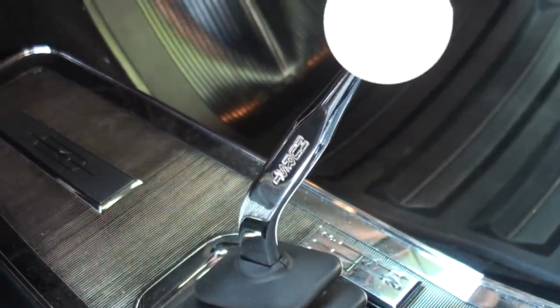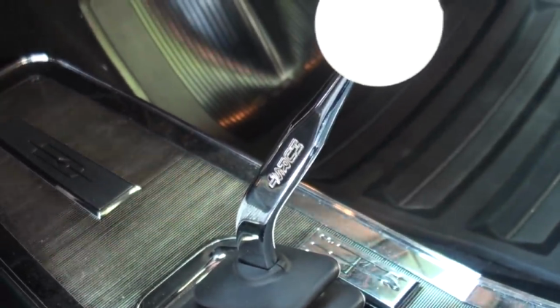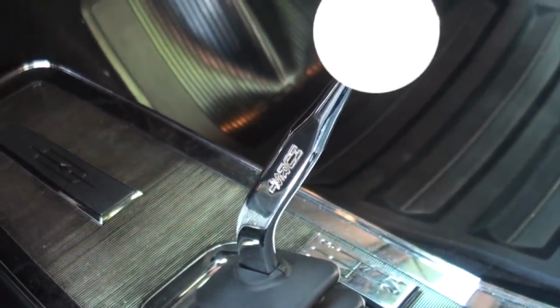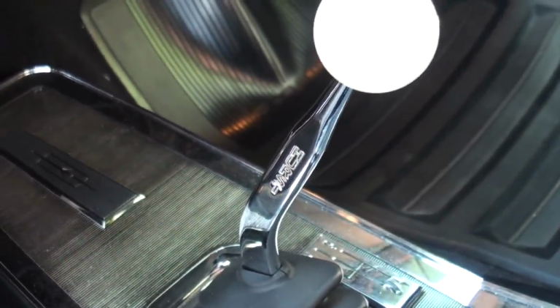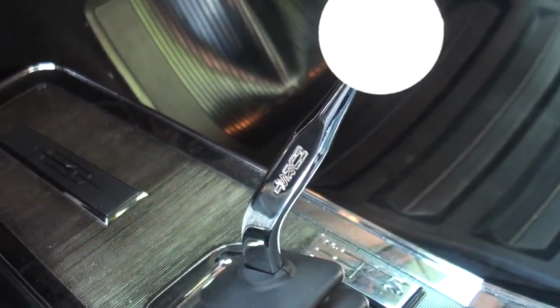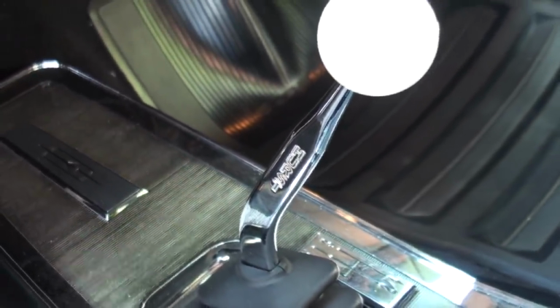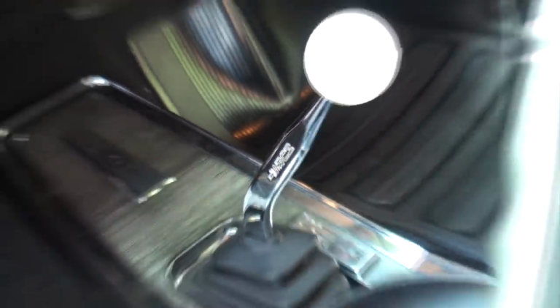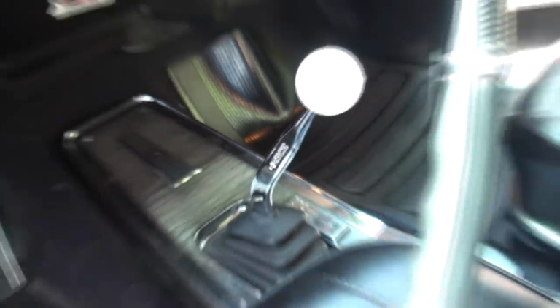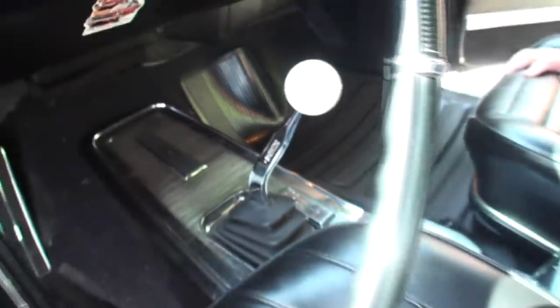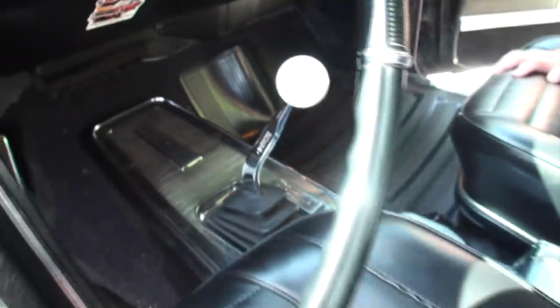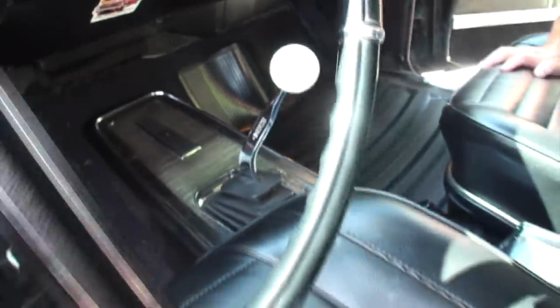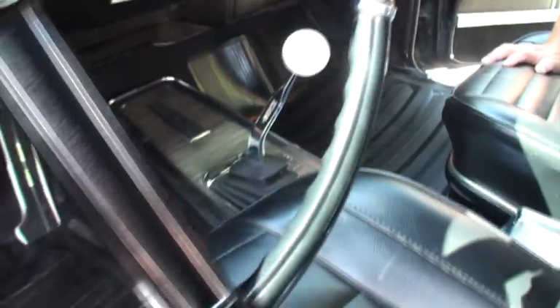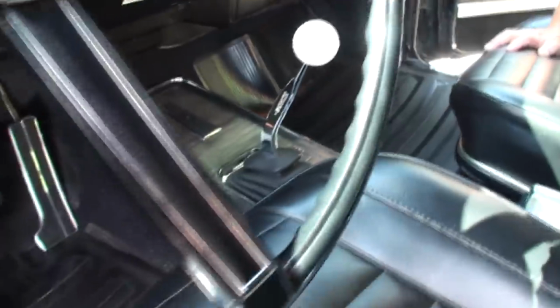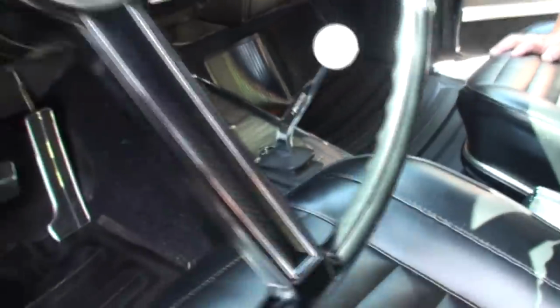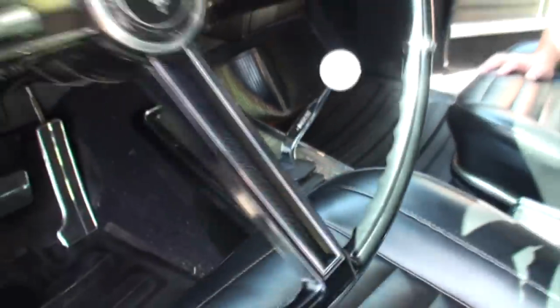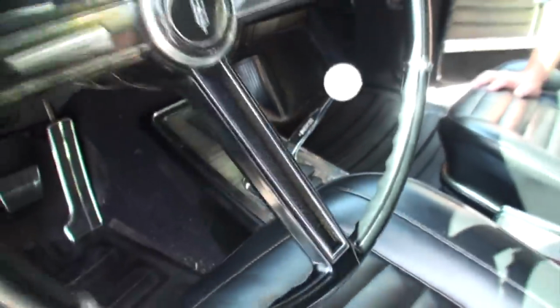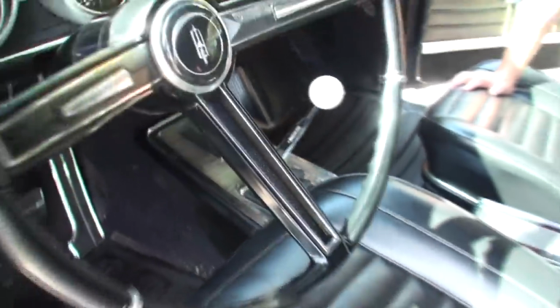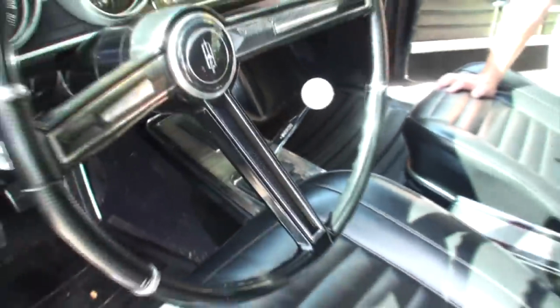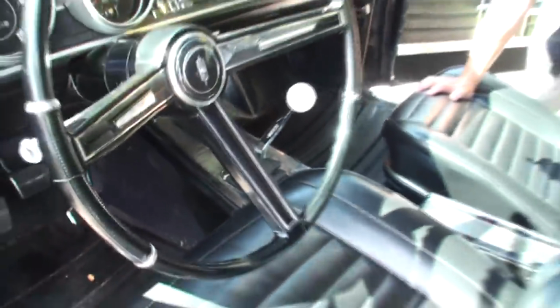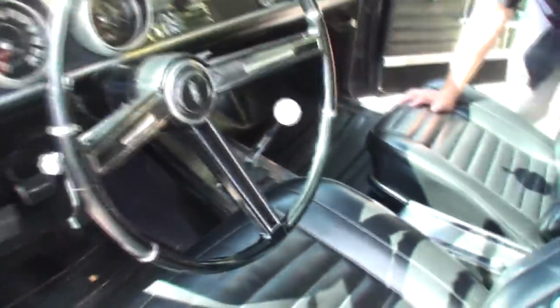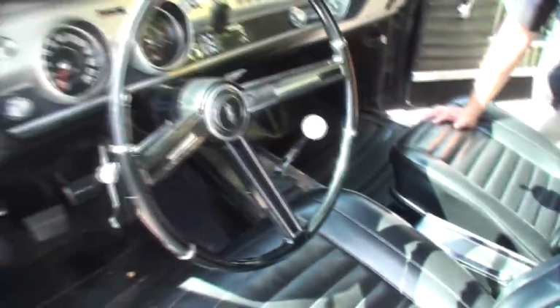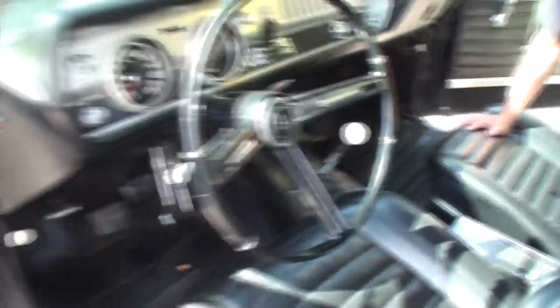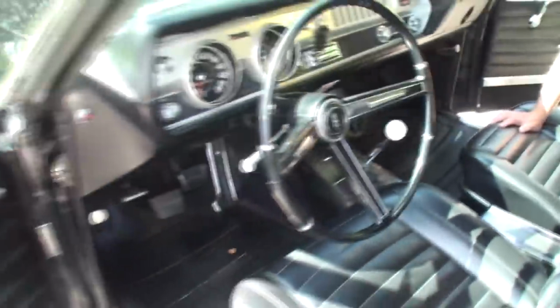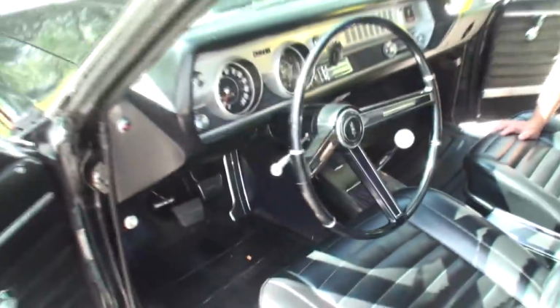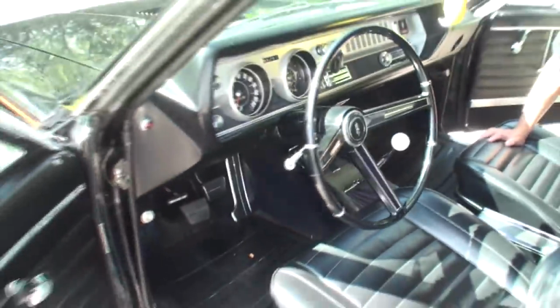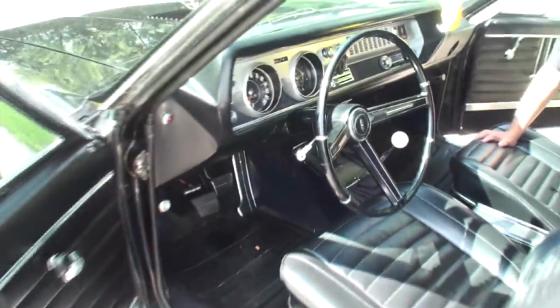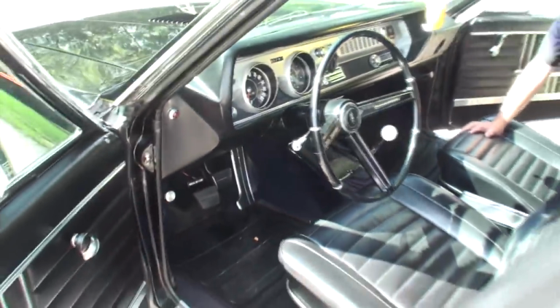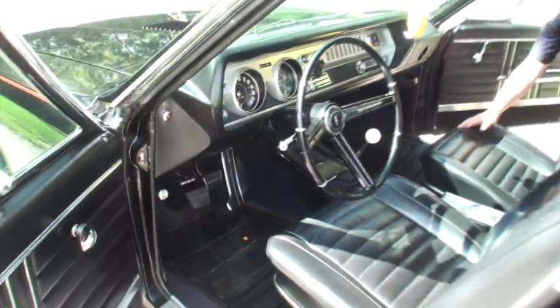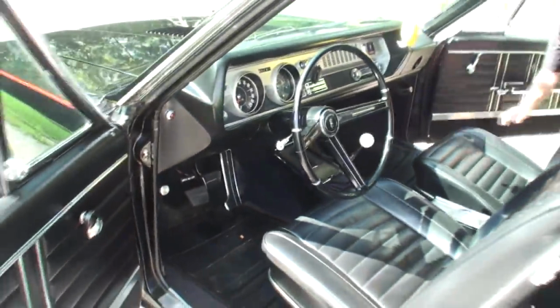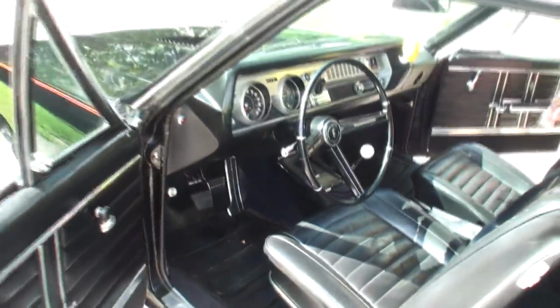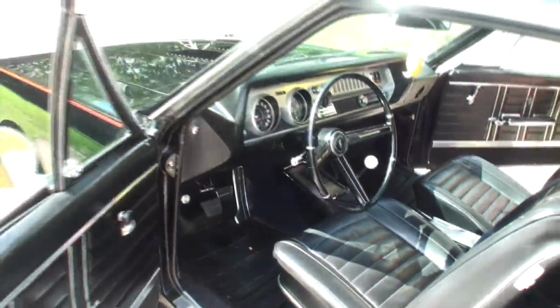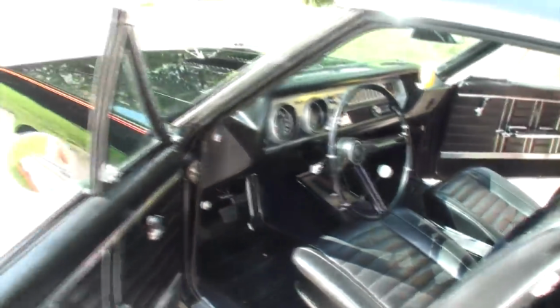There's the center console featuring the shift pattern. That's why I went with the white ball without the shift pattern on it. Let's open up the hood.